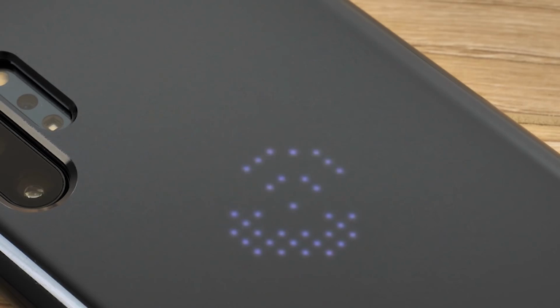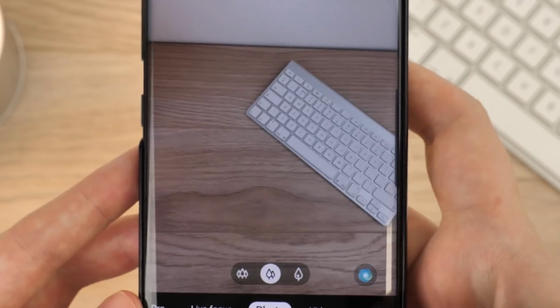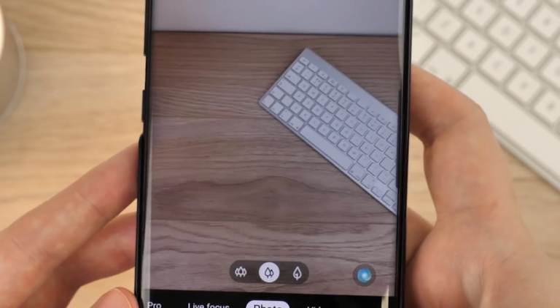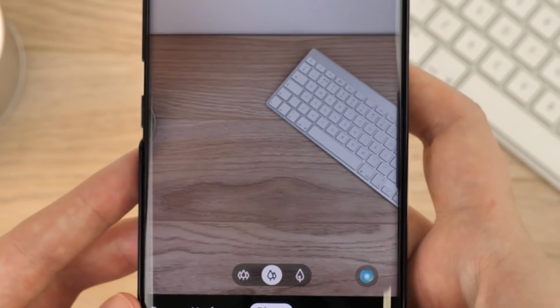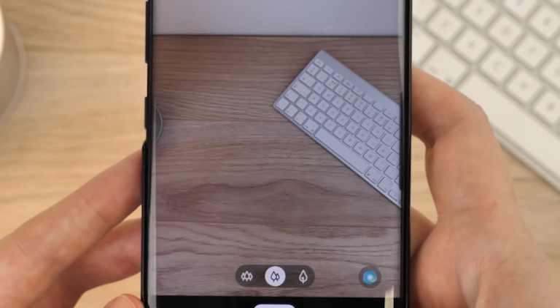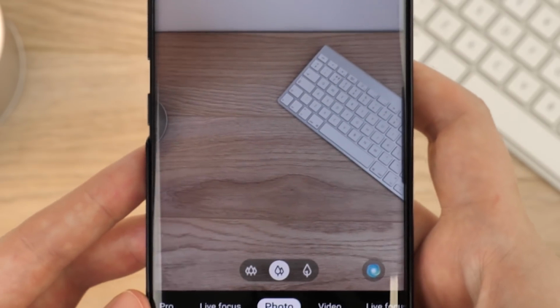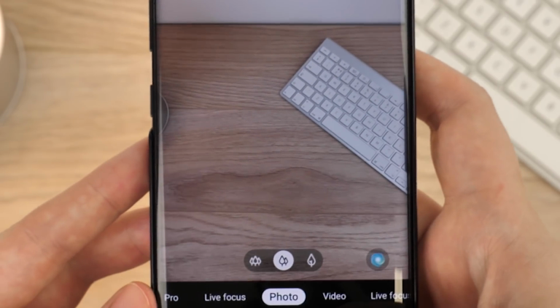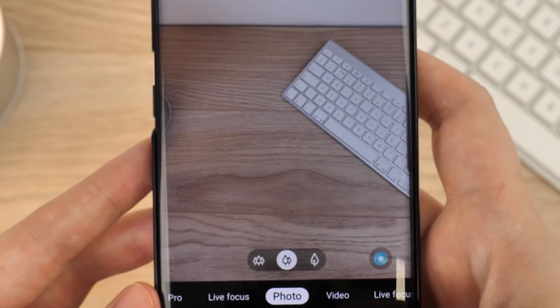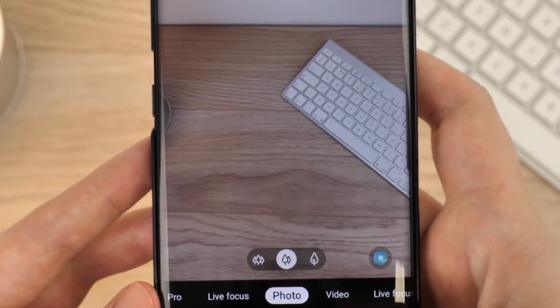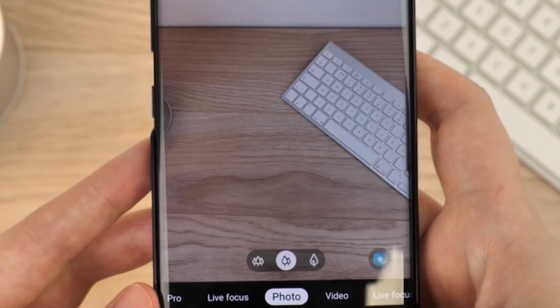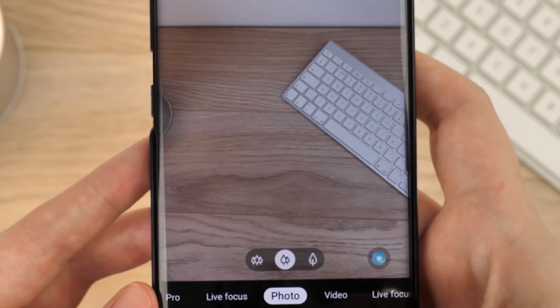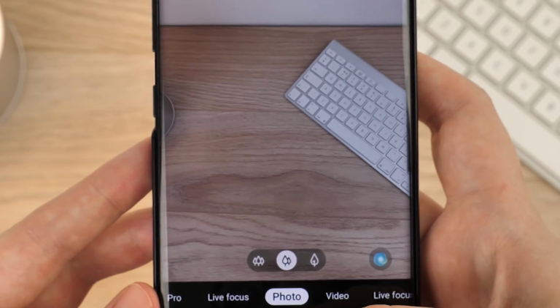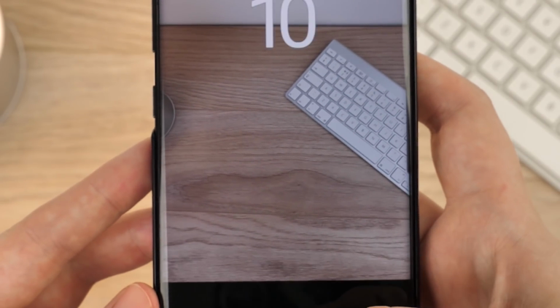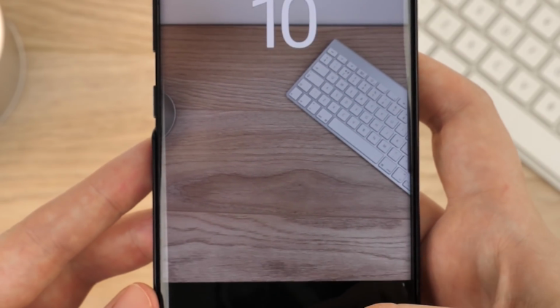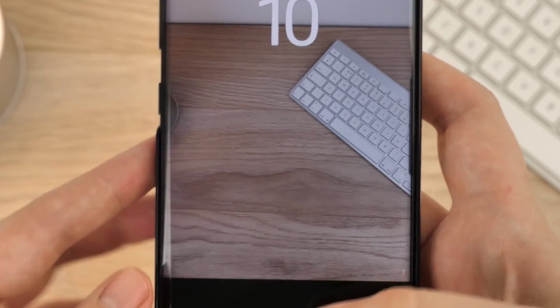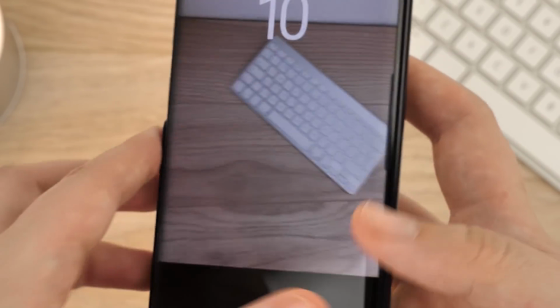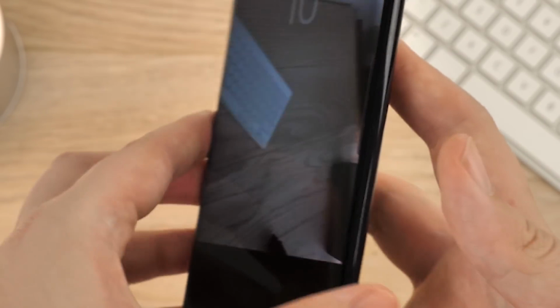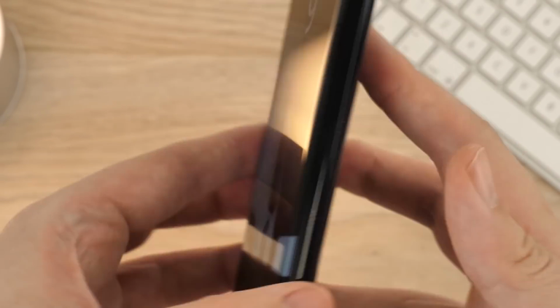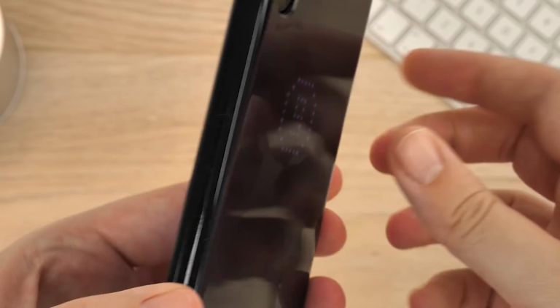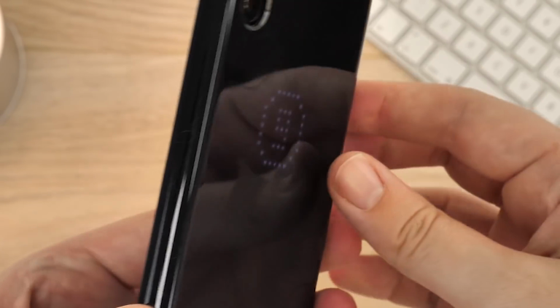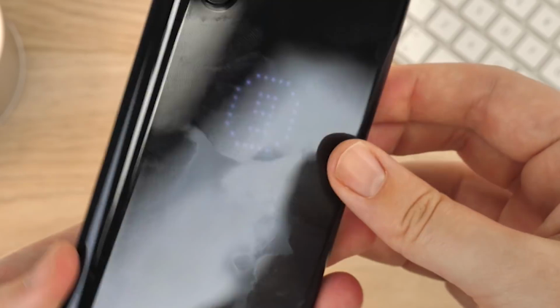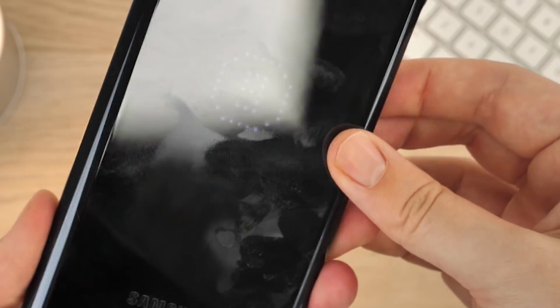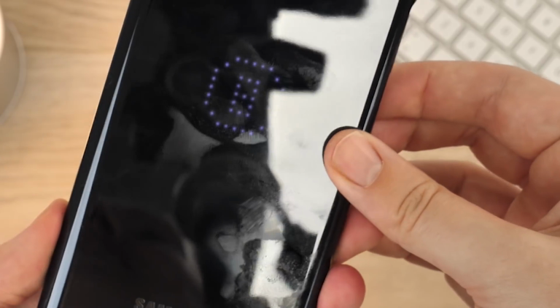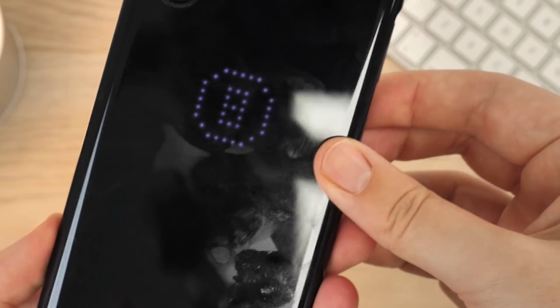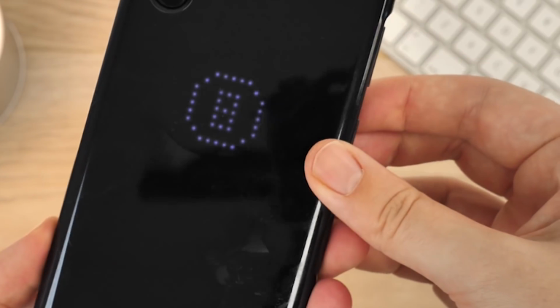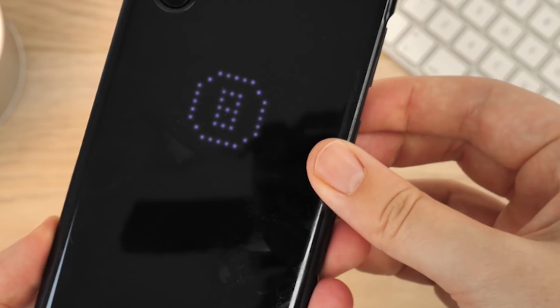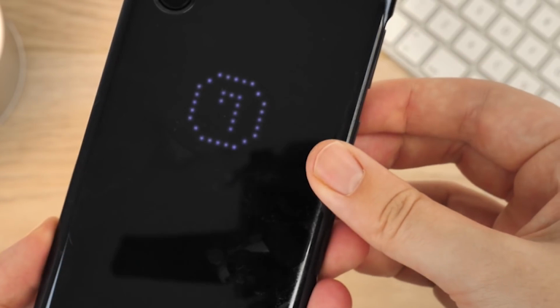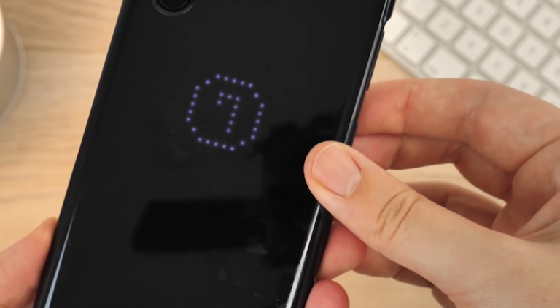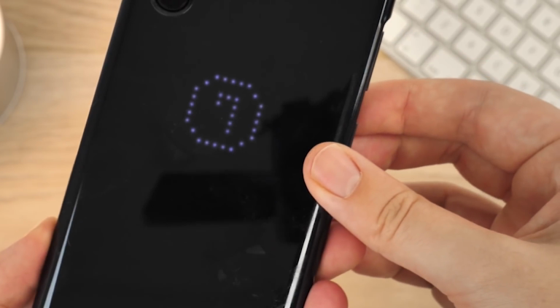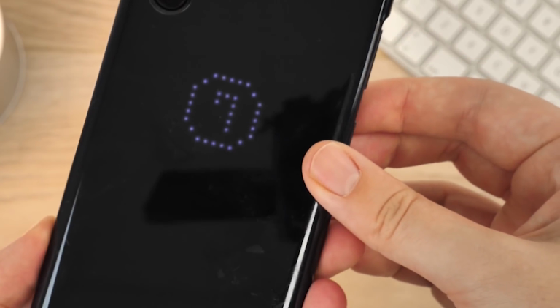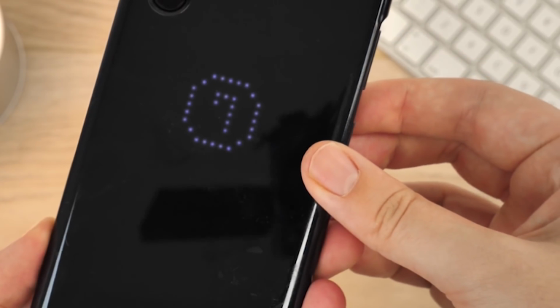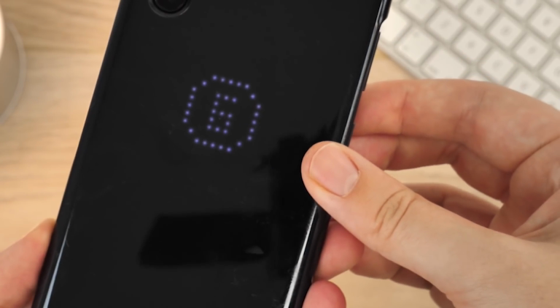it also features a countdown when taking pictures. Just simply prop up your Note 10 Plus, start the timer and get into position for the perfect snap.